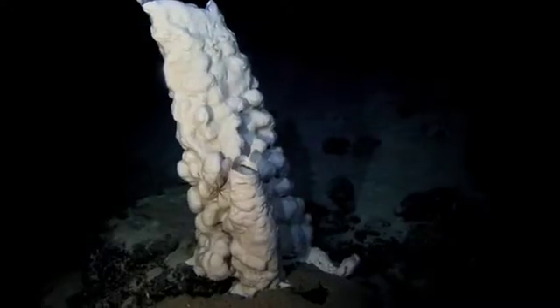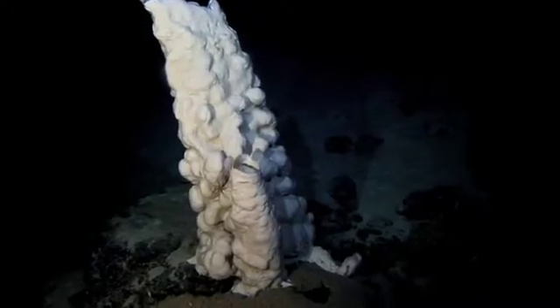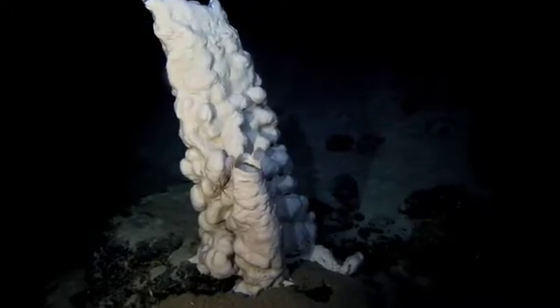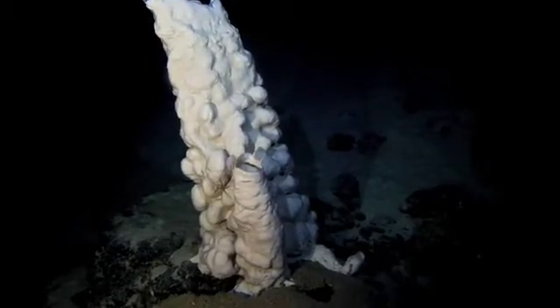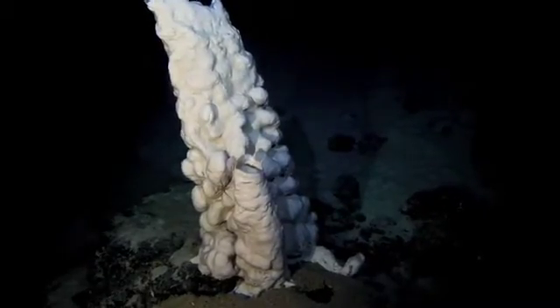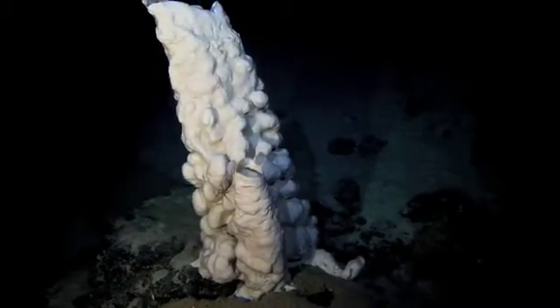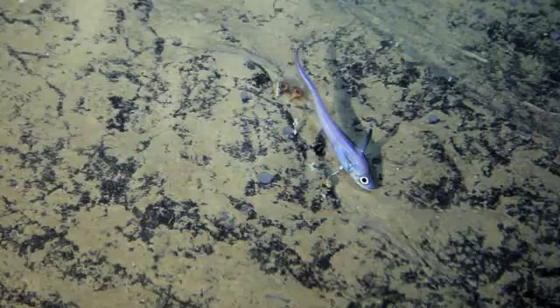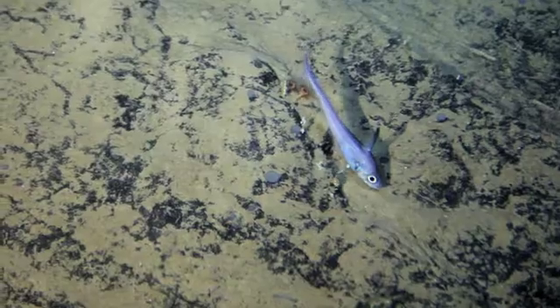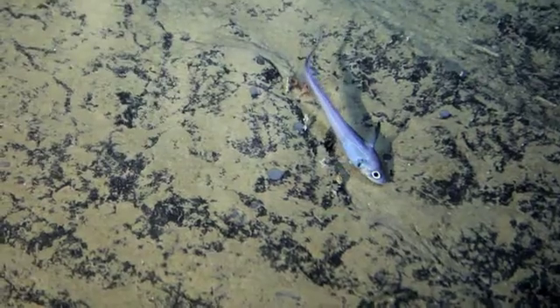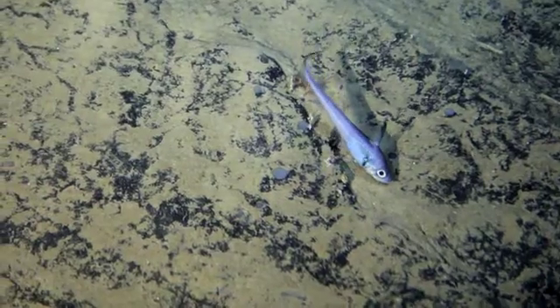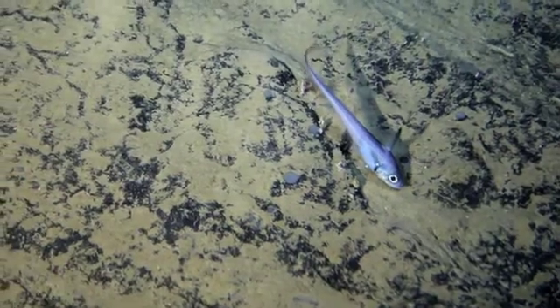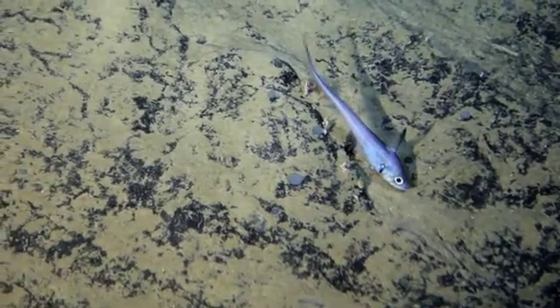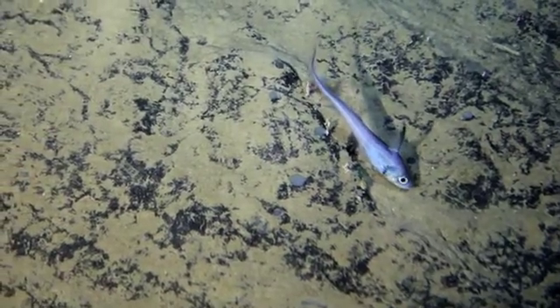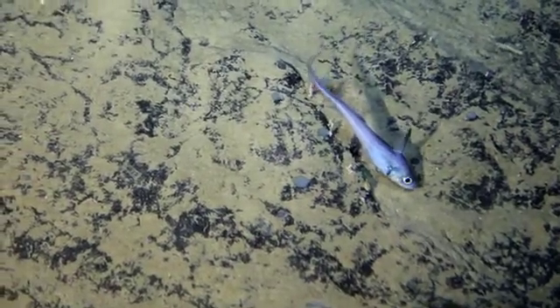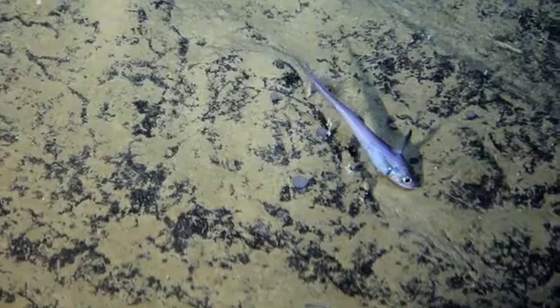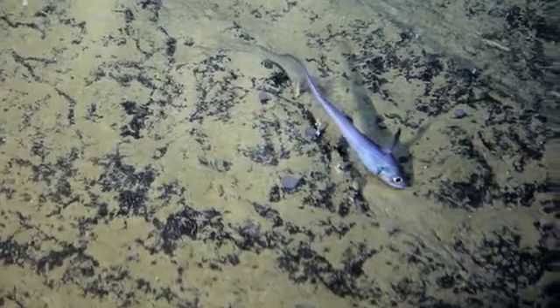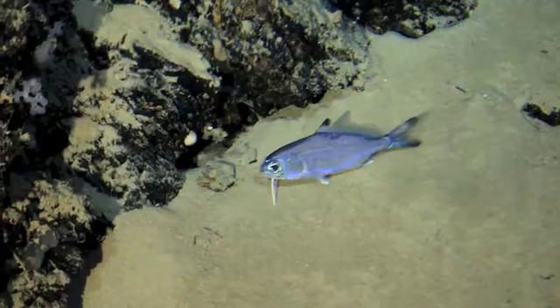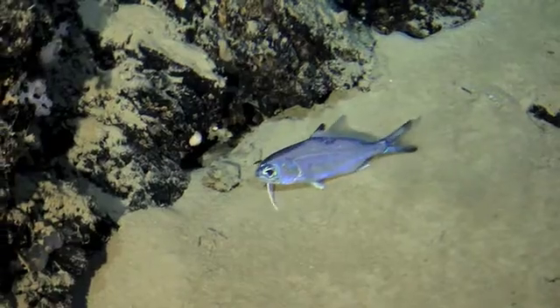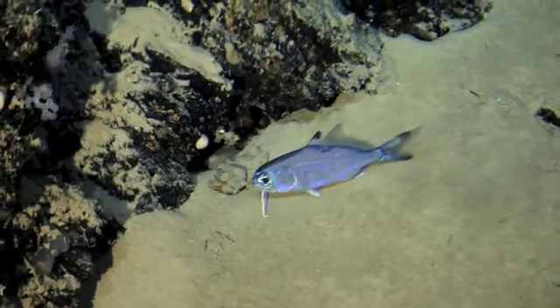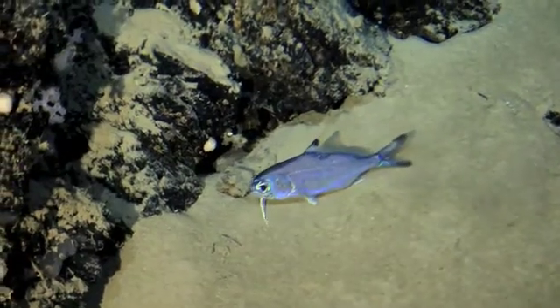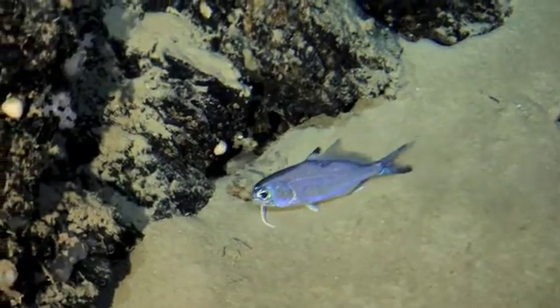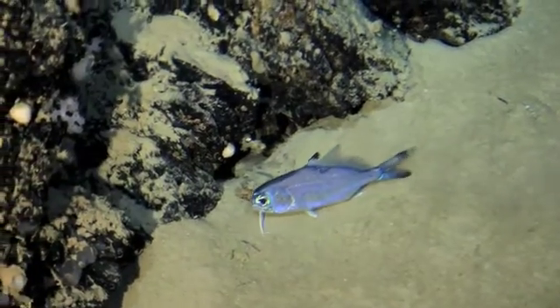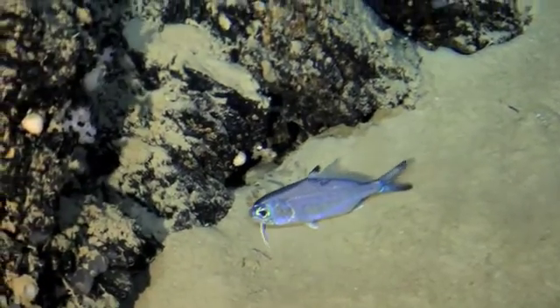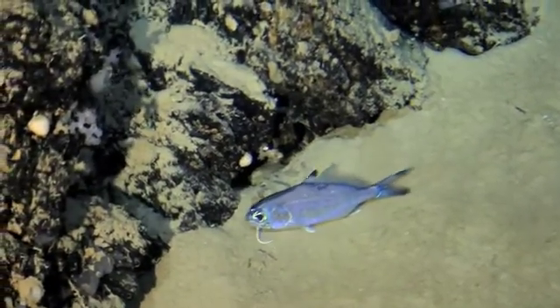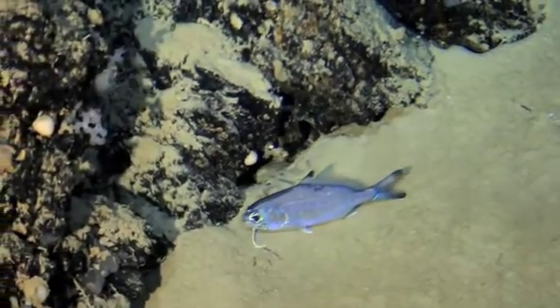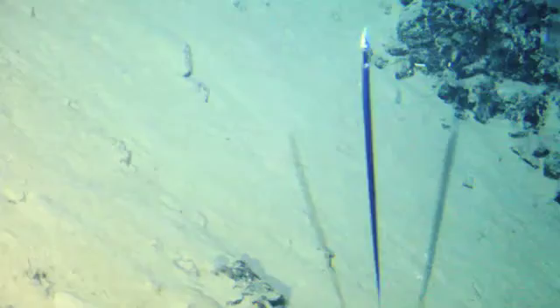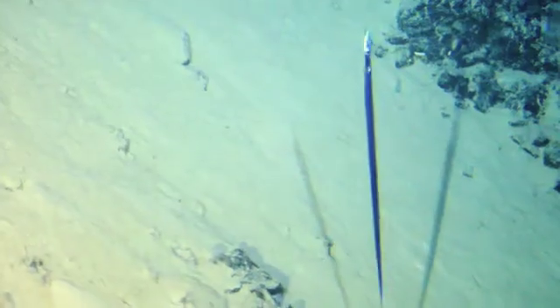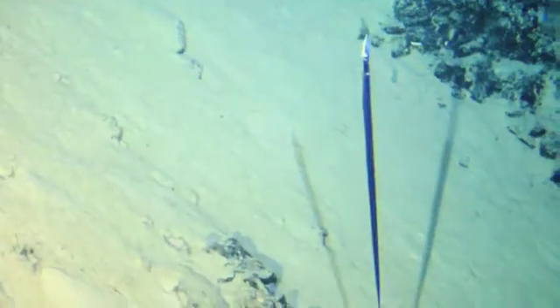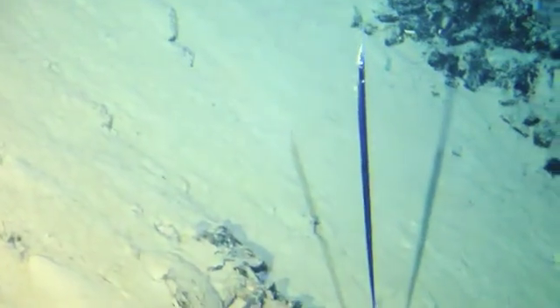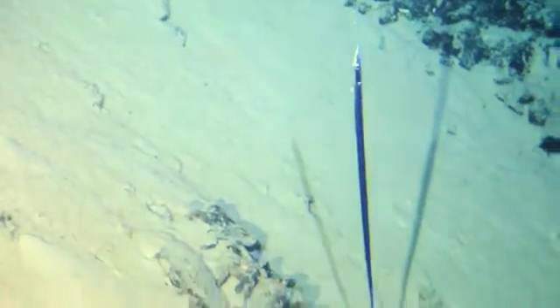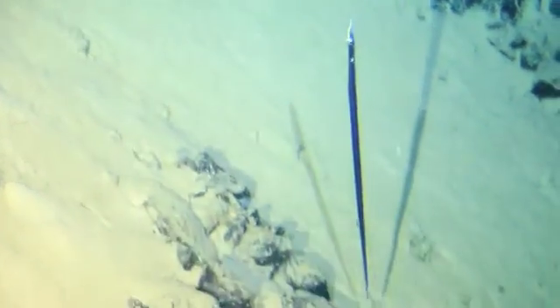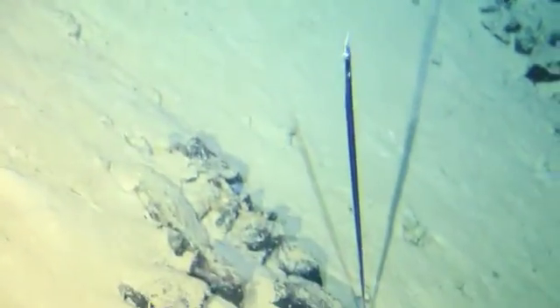But since Carl's sub won't dive much deeper, we'll stop here and explore the bottom where organisms survive by feeding on organic matter from above.